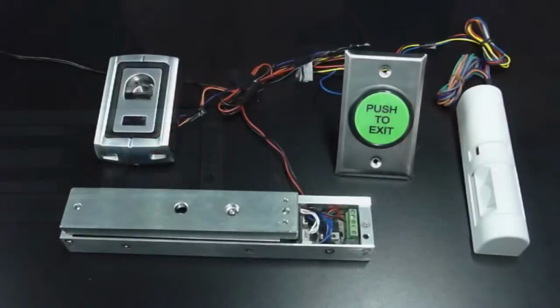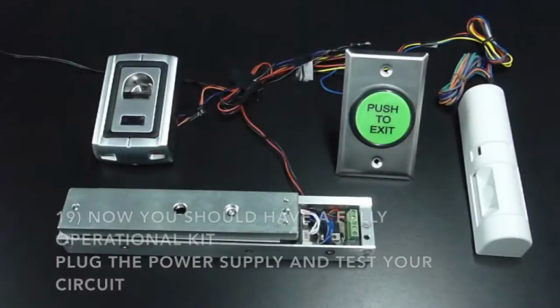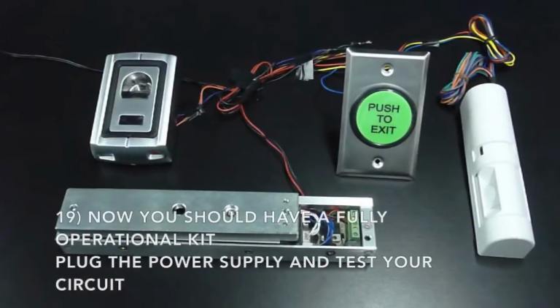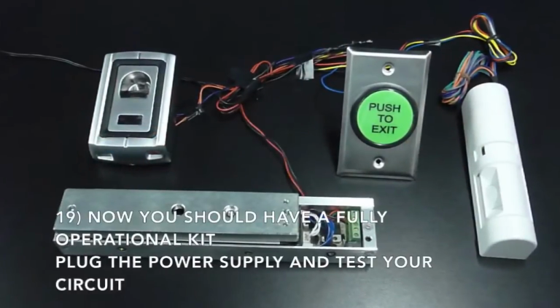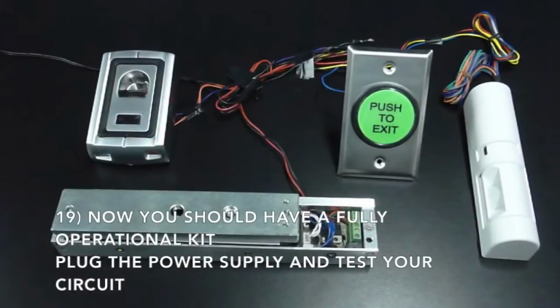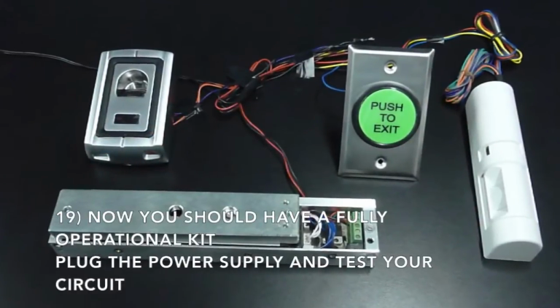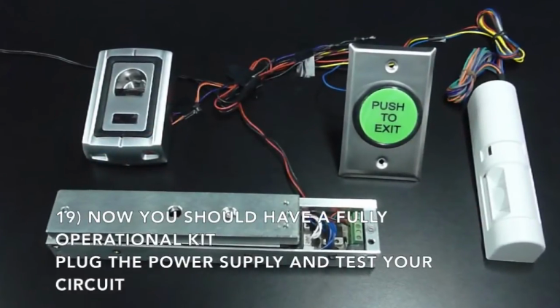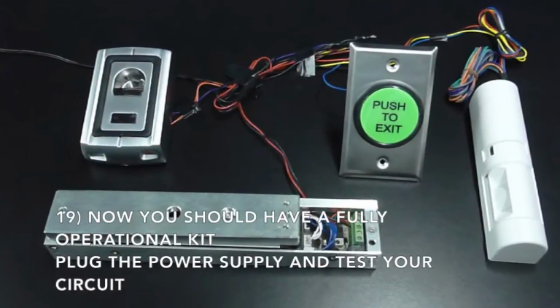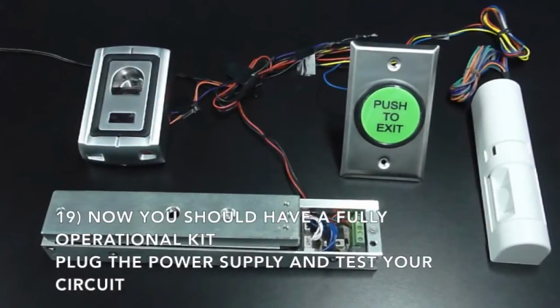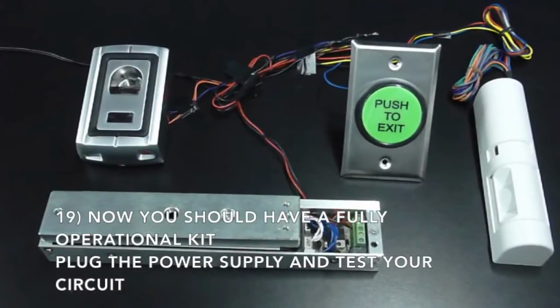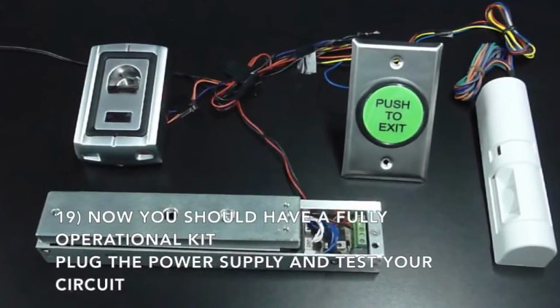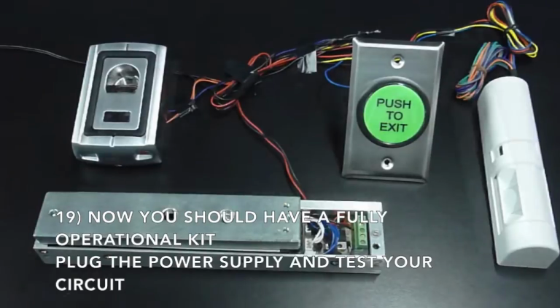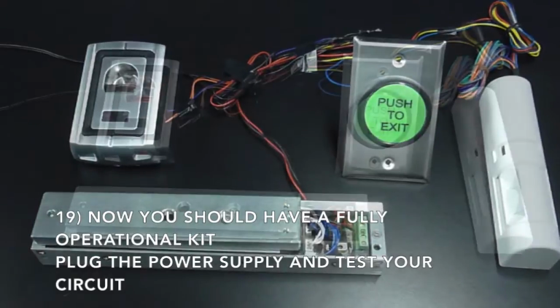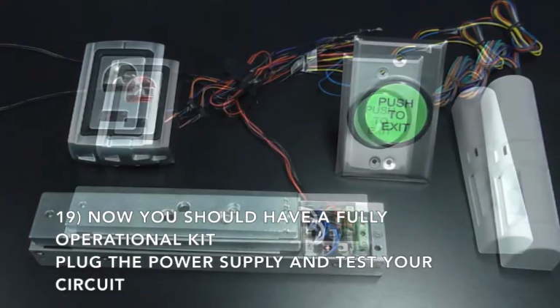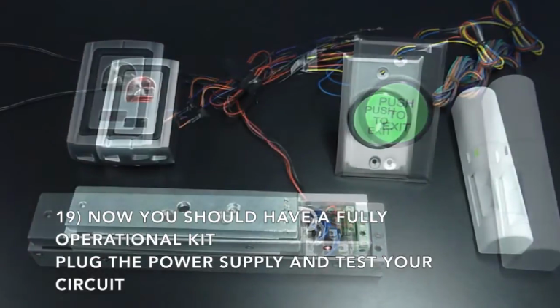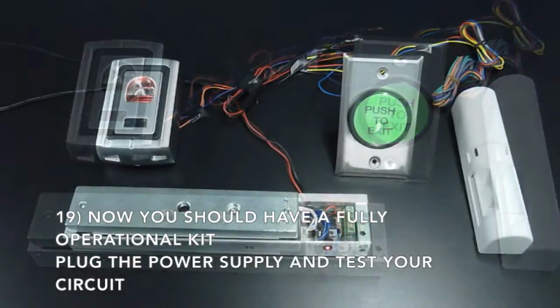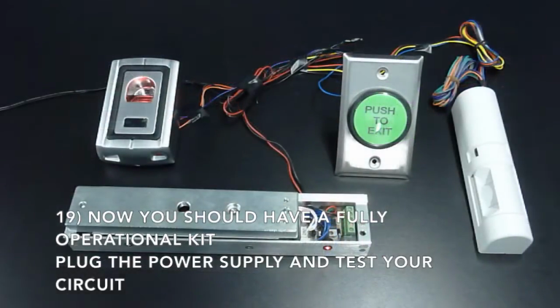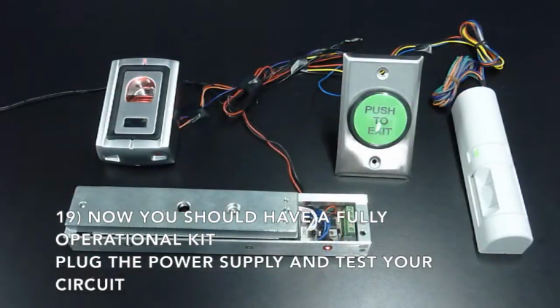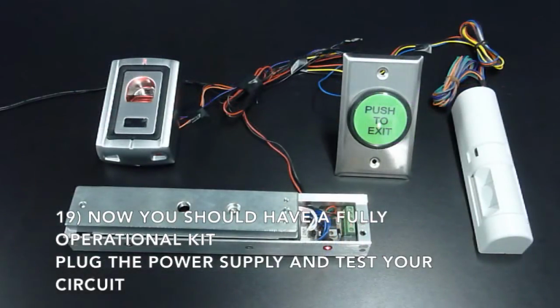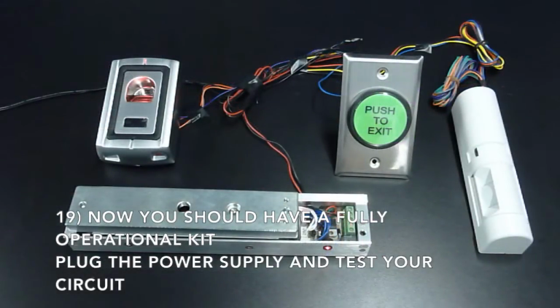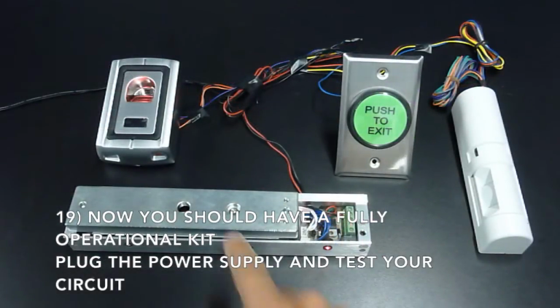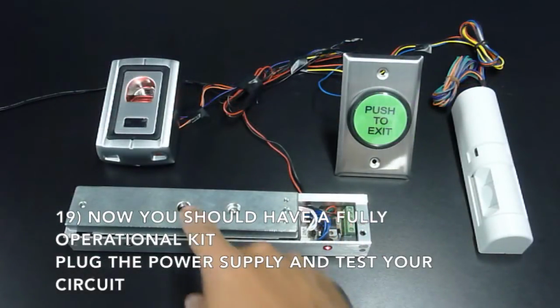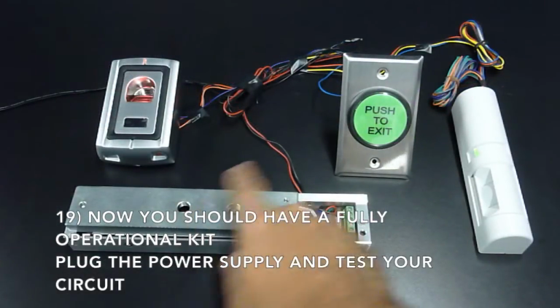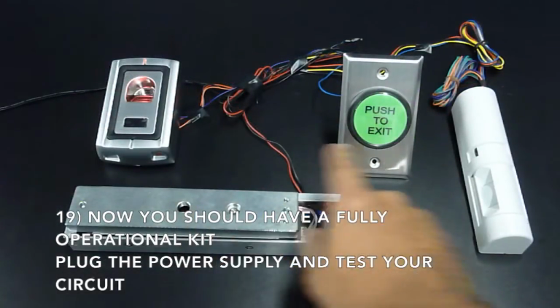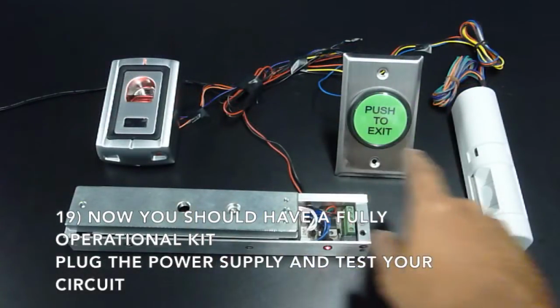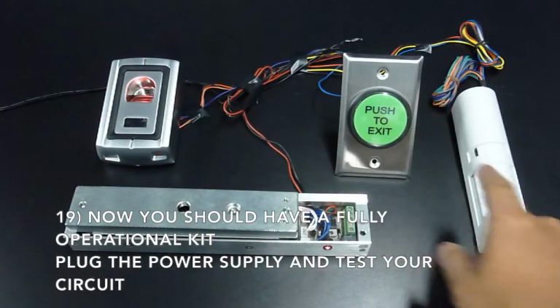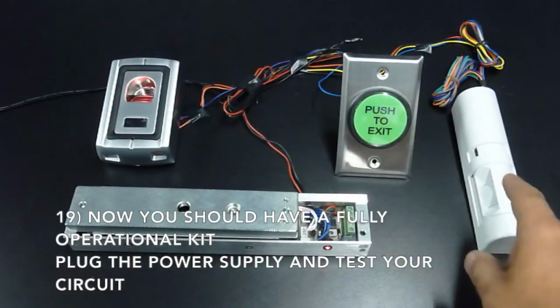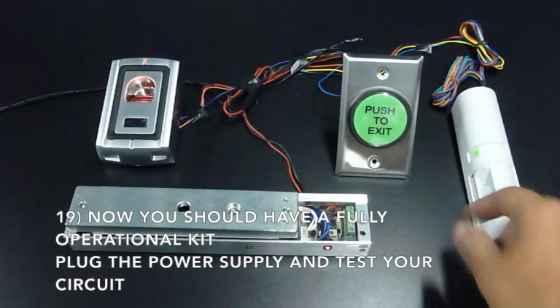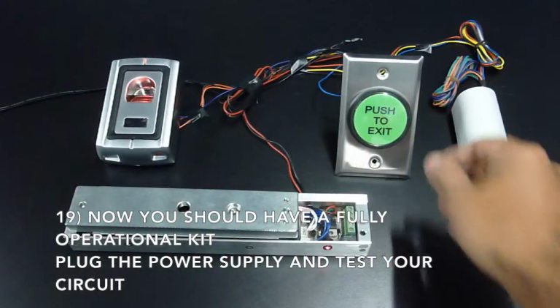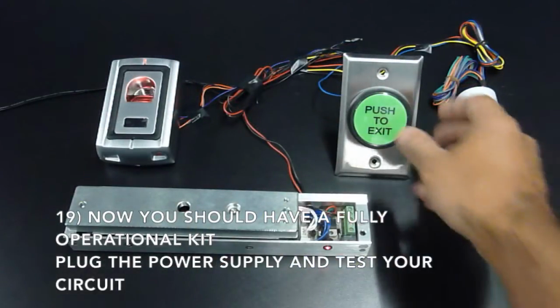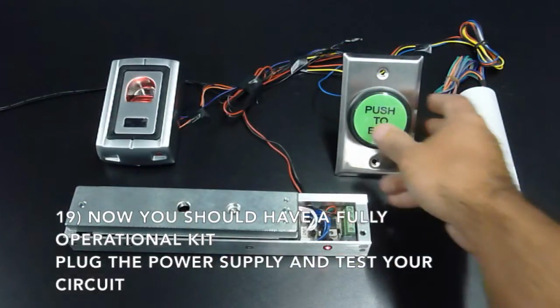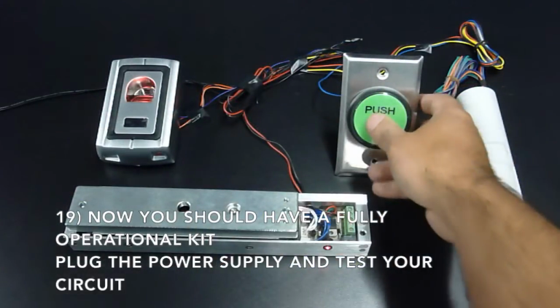Now you should have a fully operational kit. Just plug in the power supply and test your circuit.